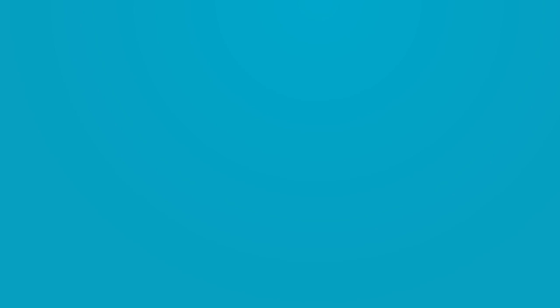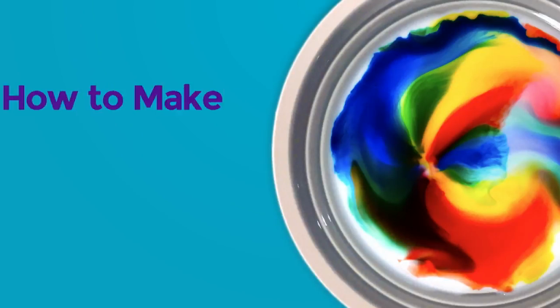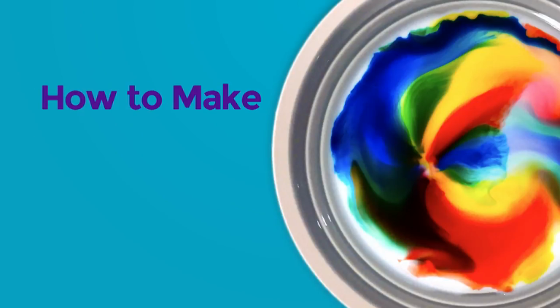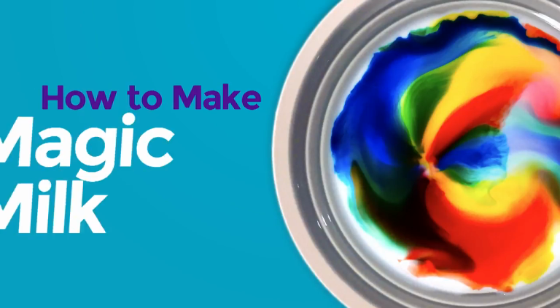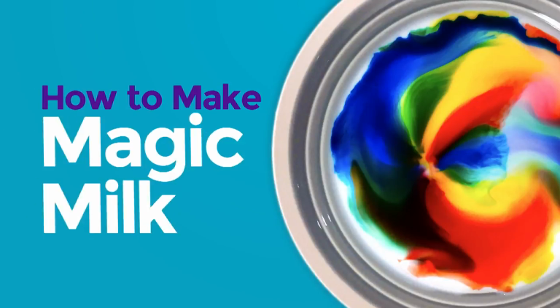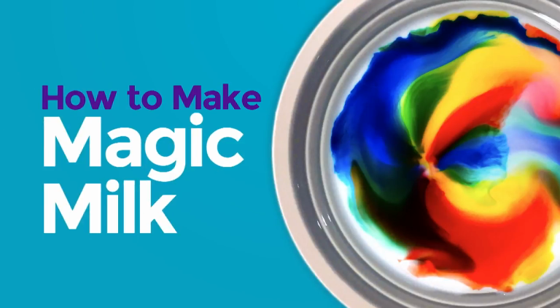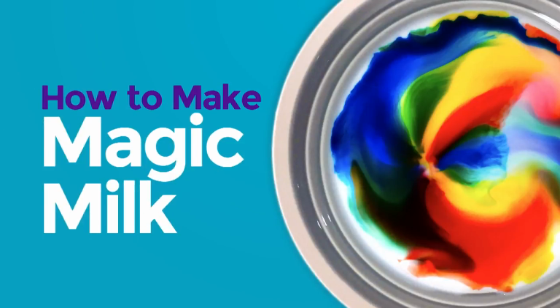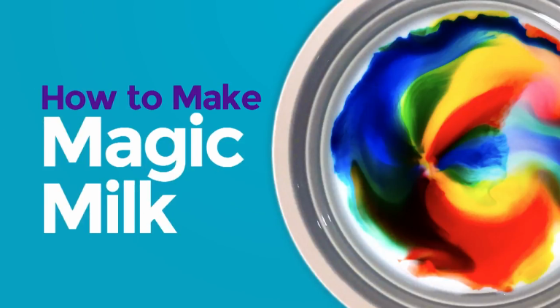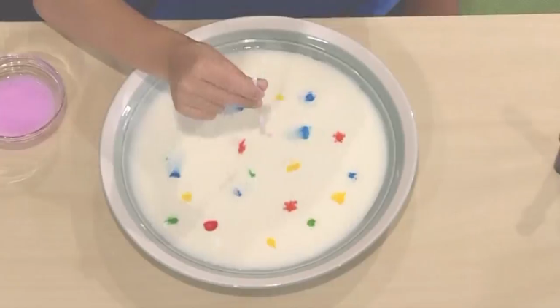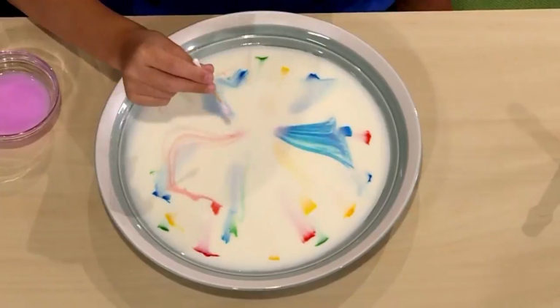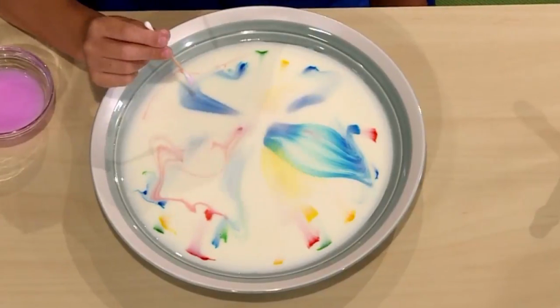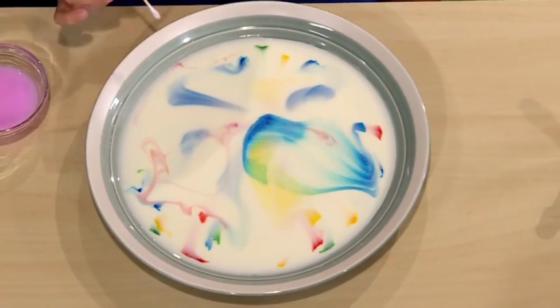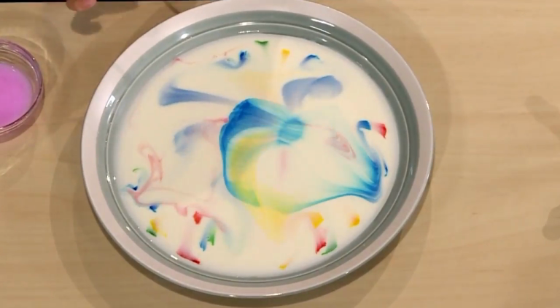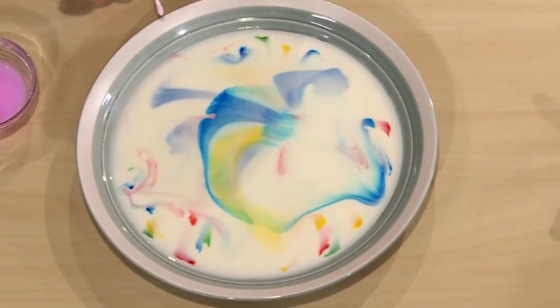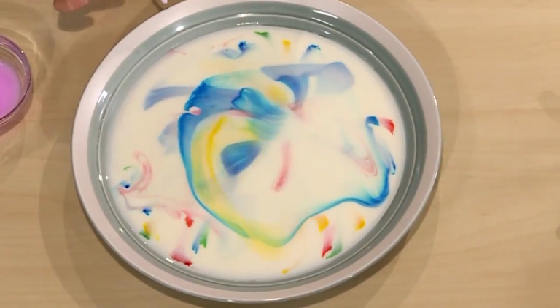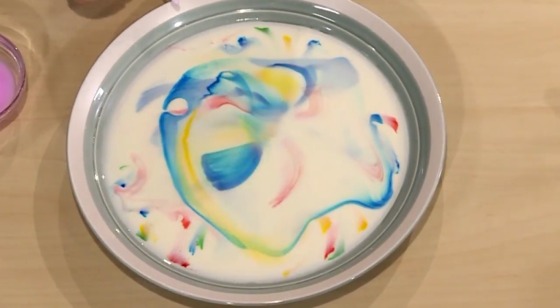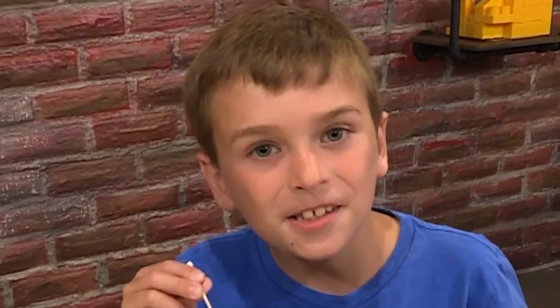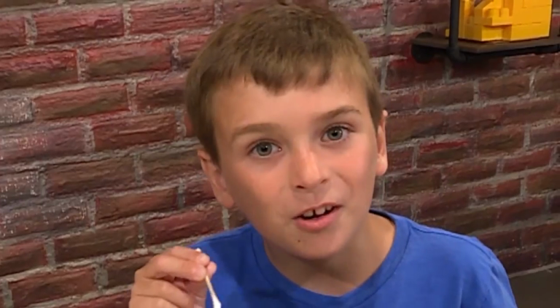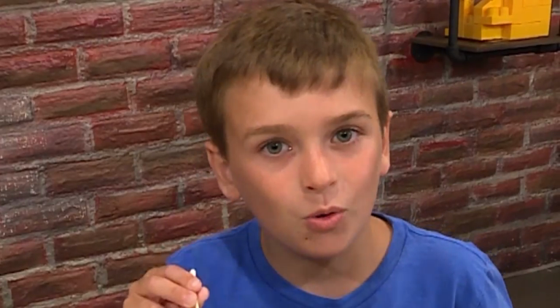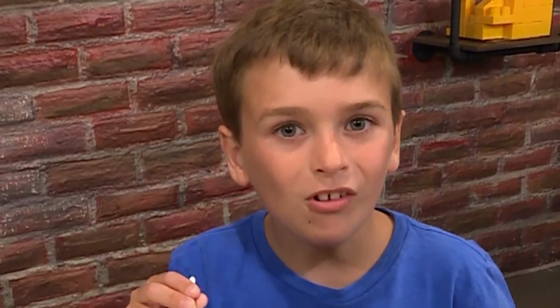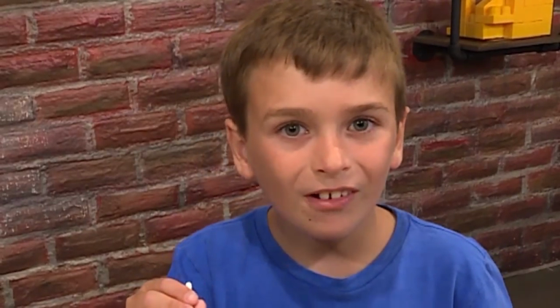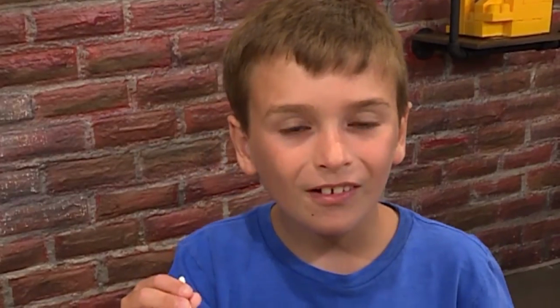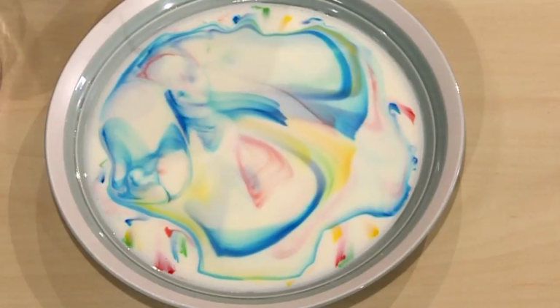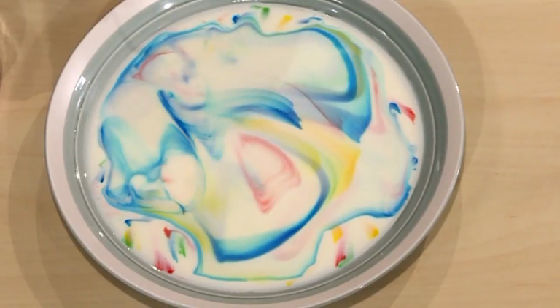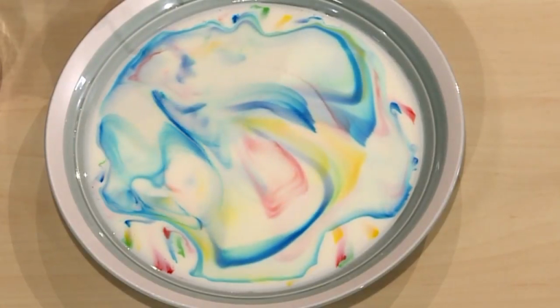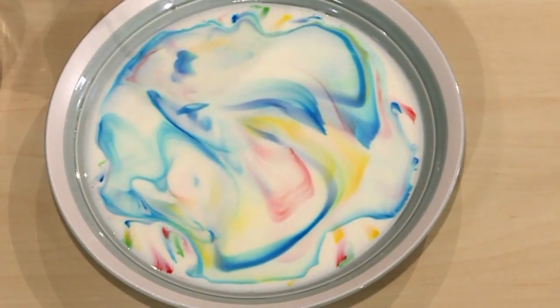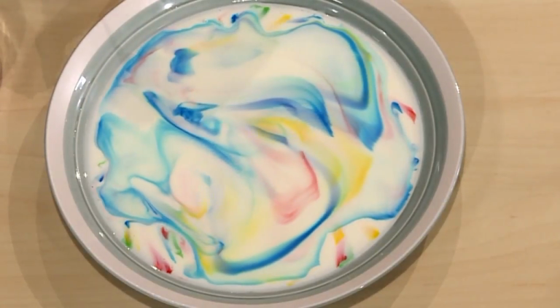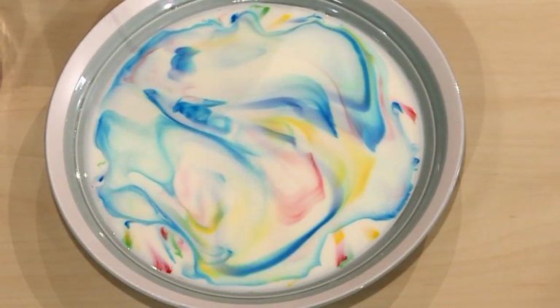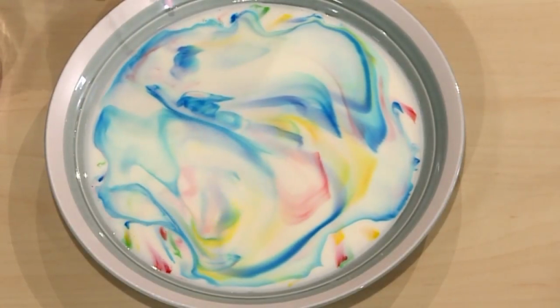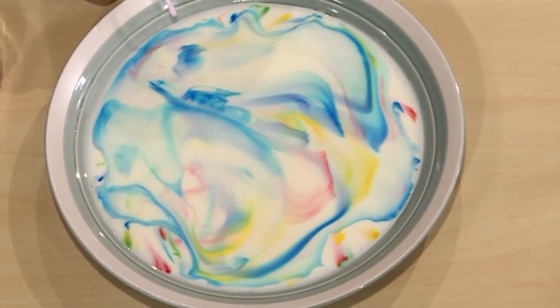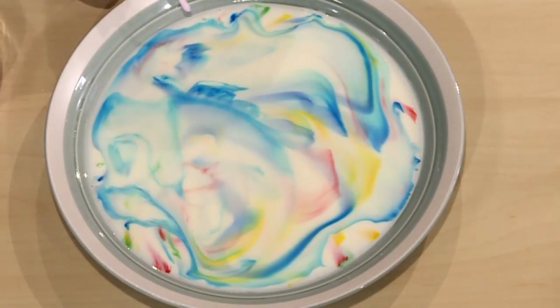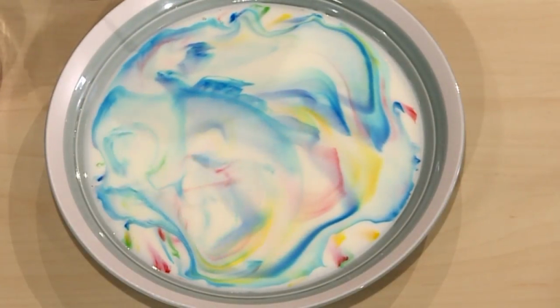This is how you make magic milk. Isn't it cool? I'm going to show you how to do it so you can play too.